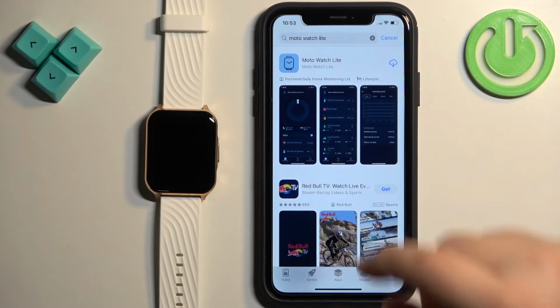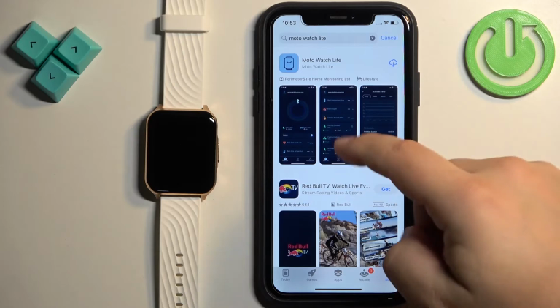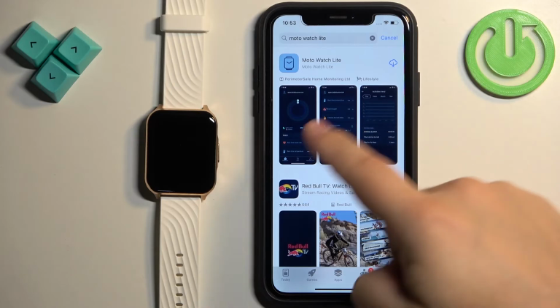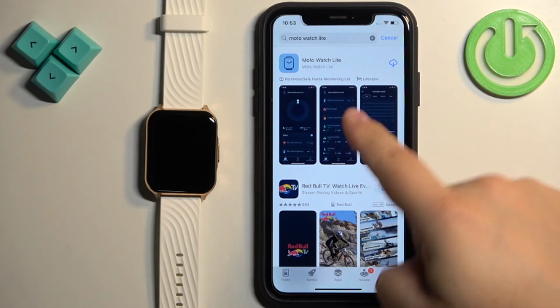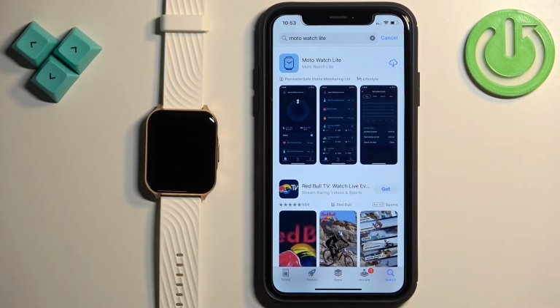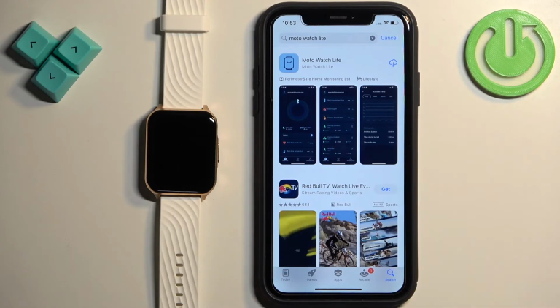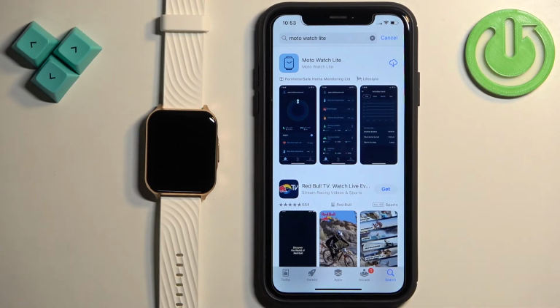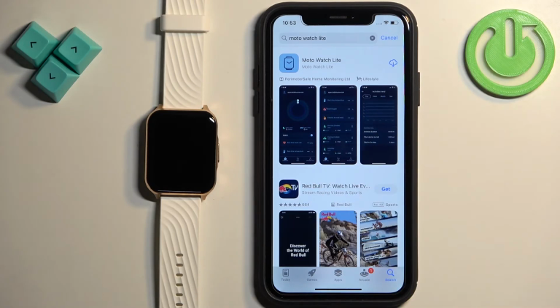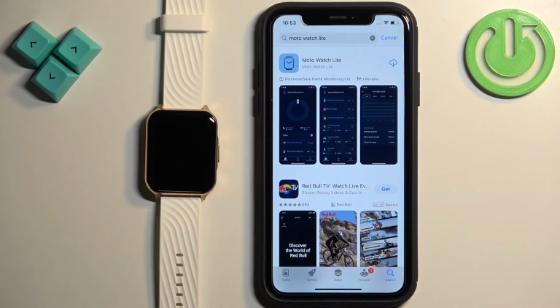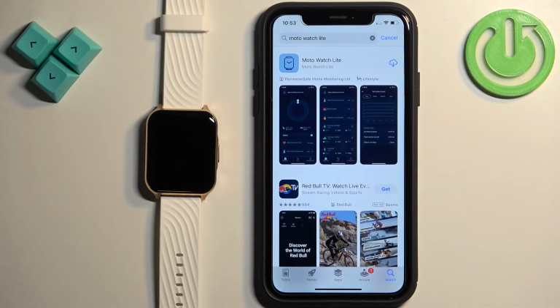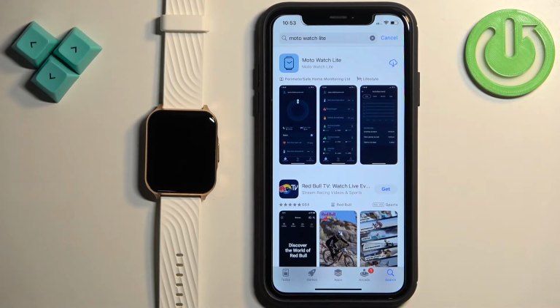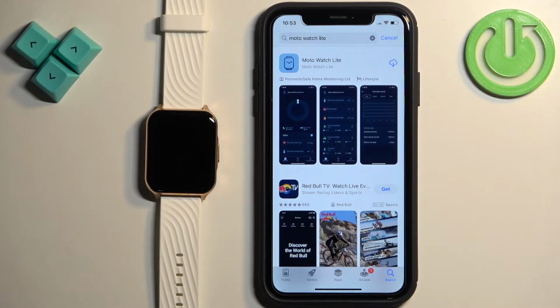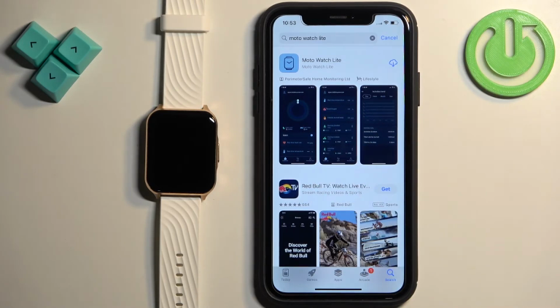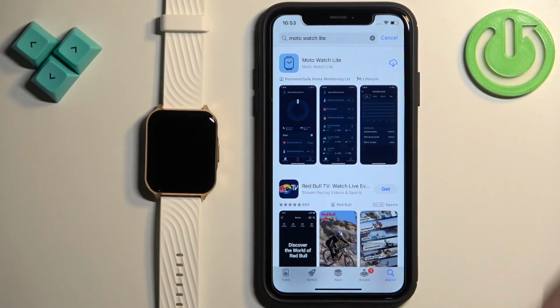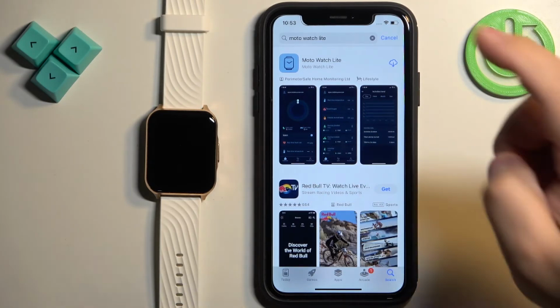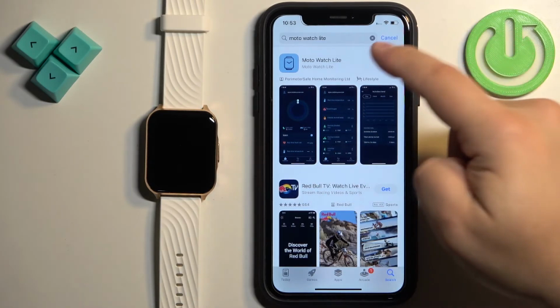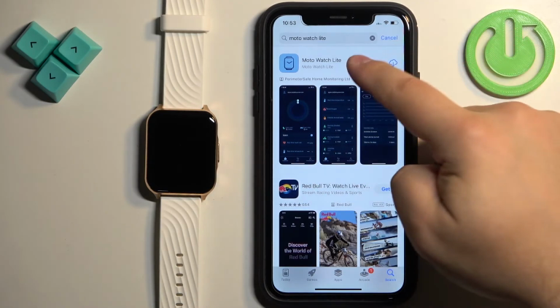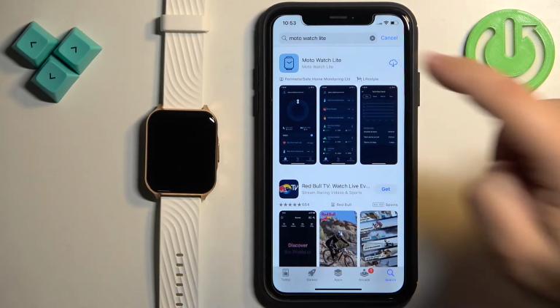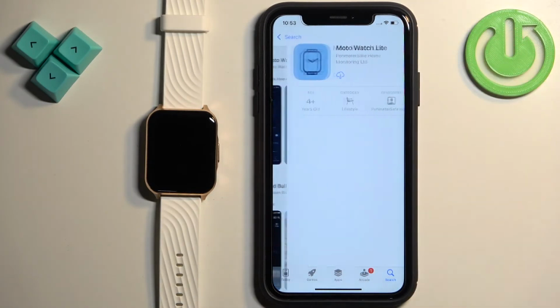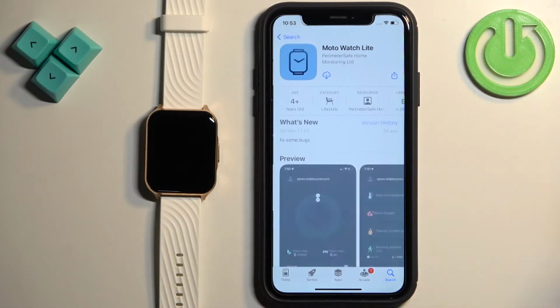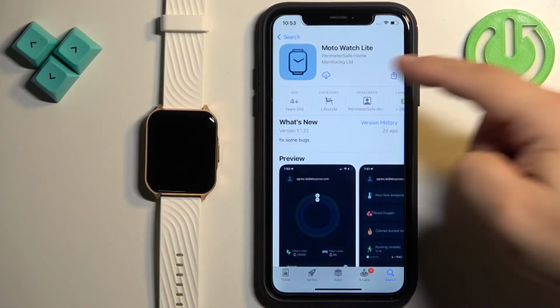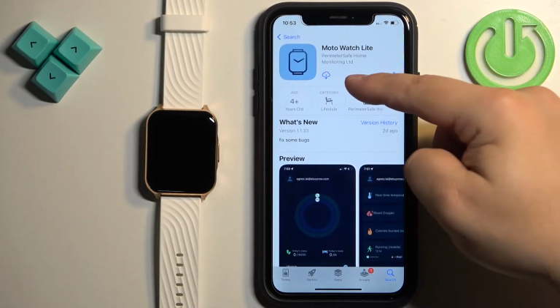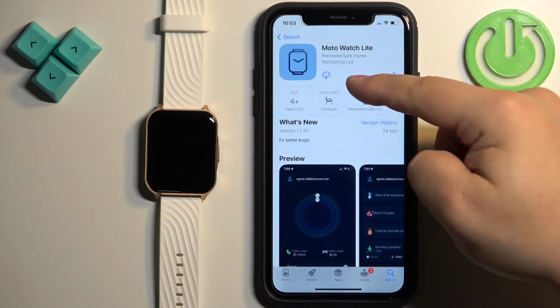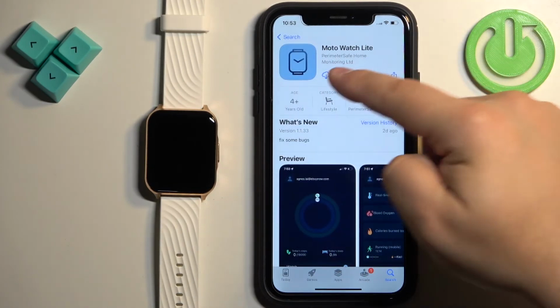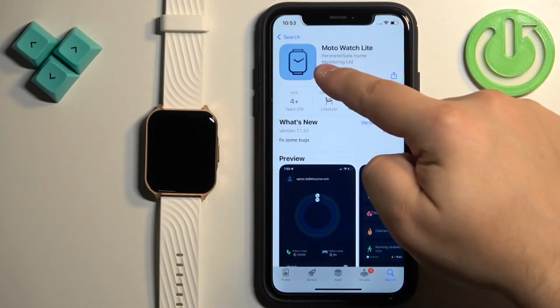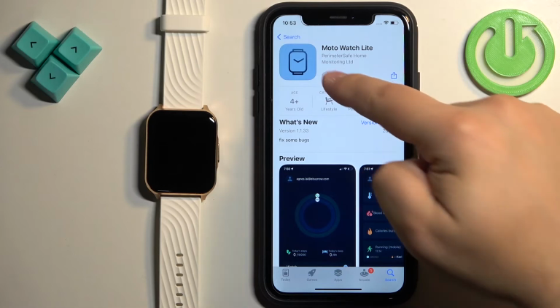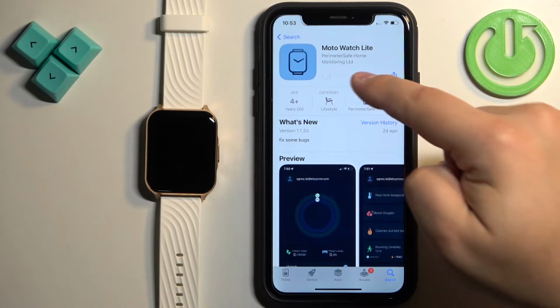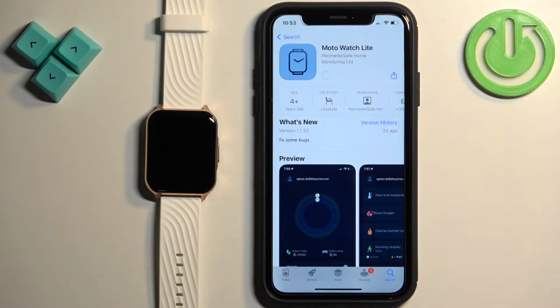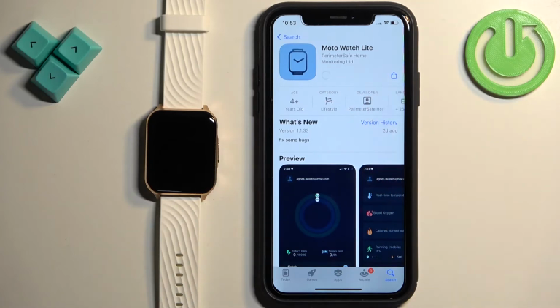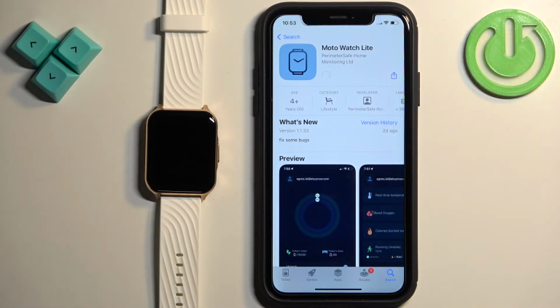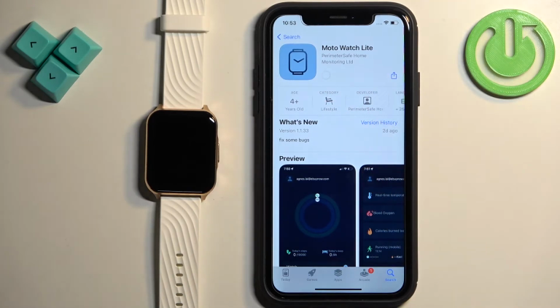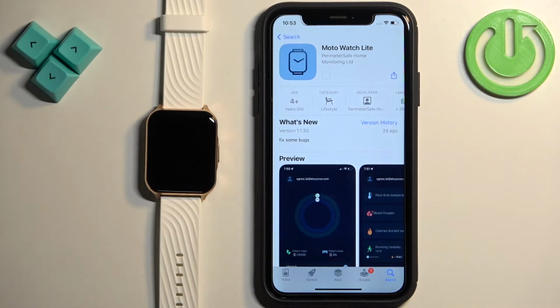You should see this application on the list — Moto Watch Lite. Tap on it, then tap on the Get button to download and install it.